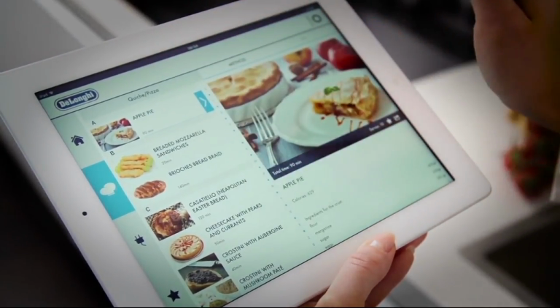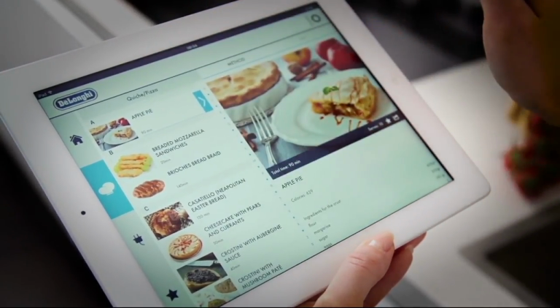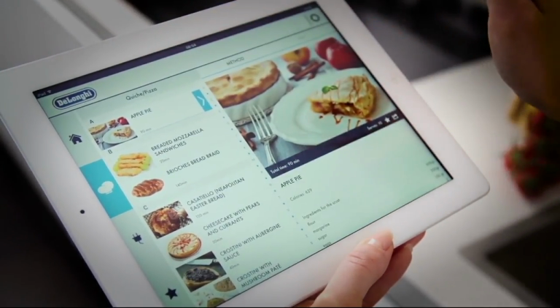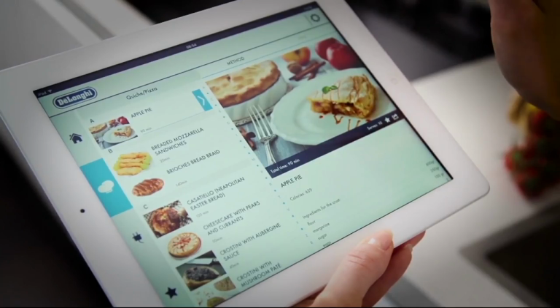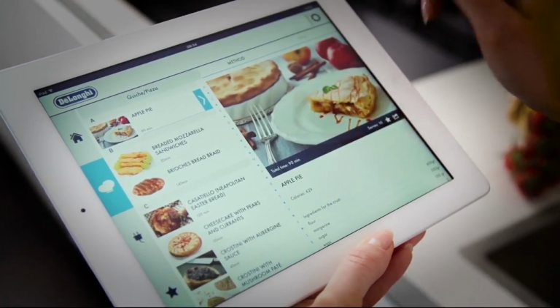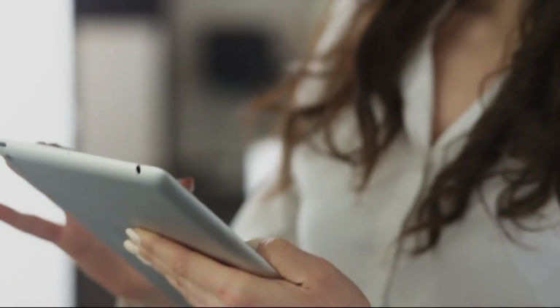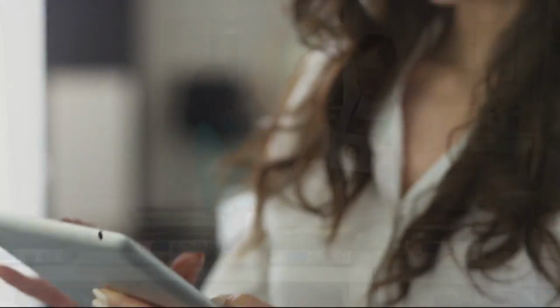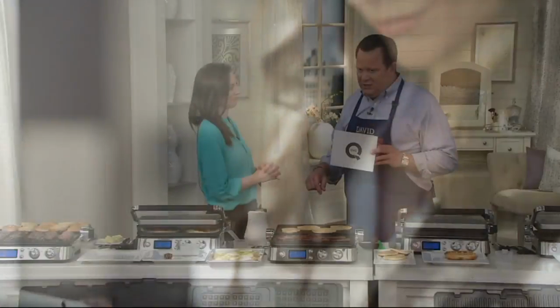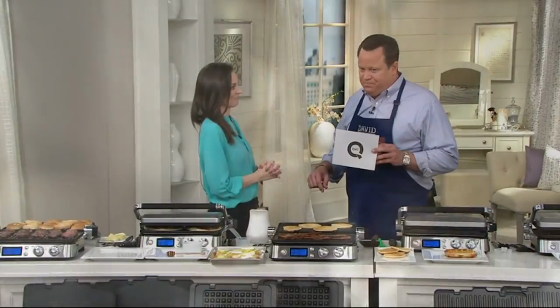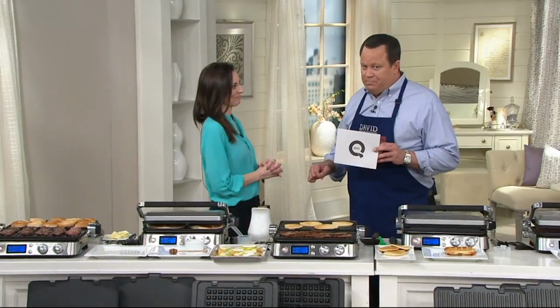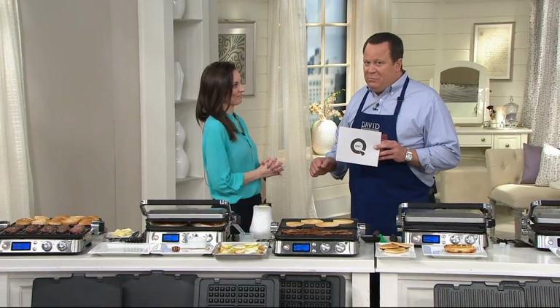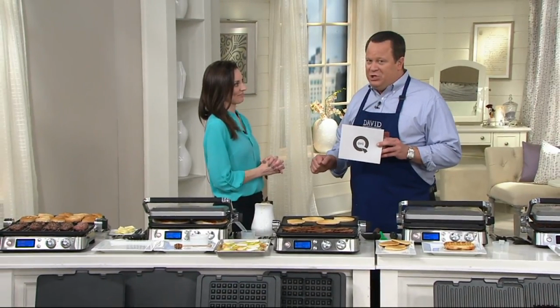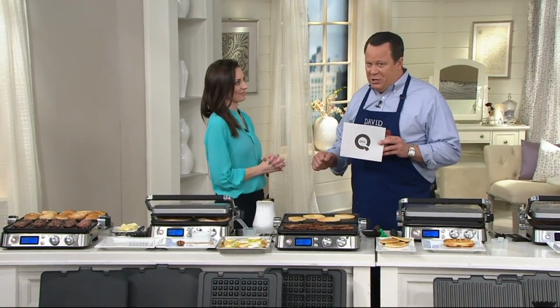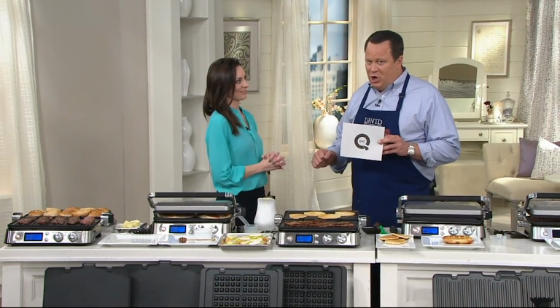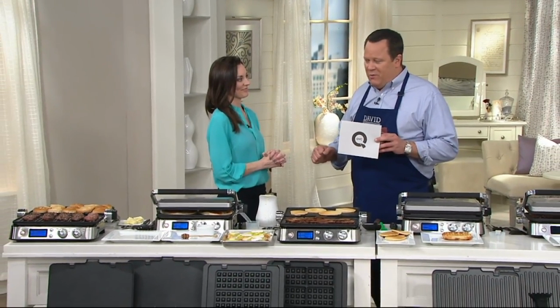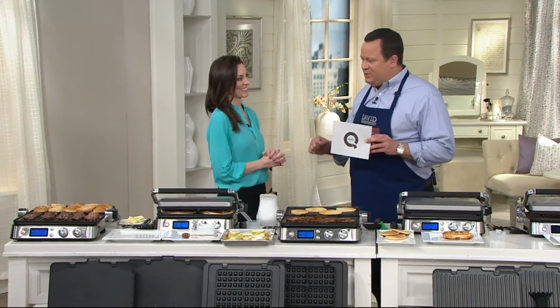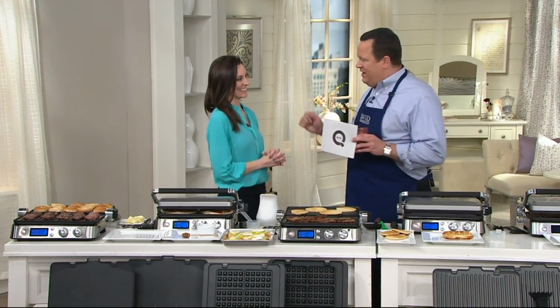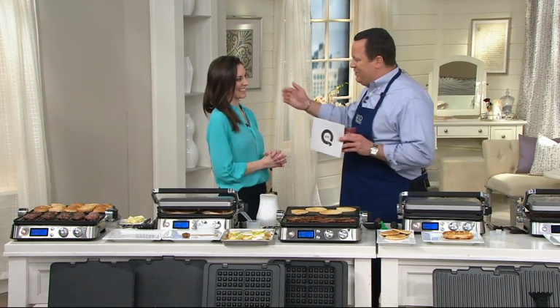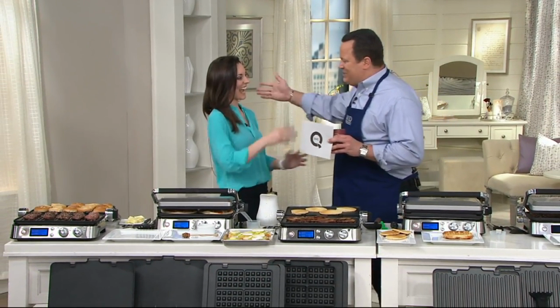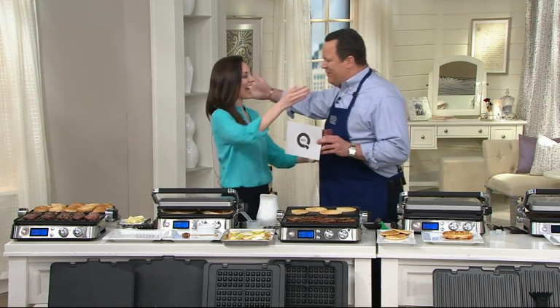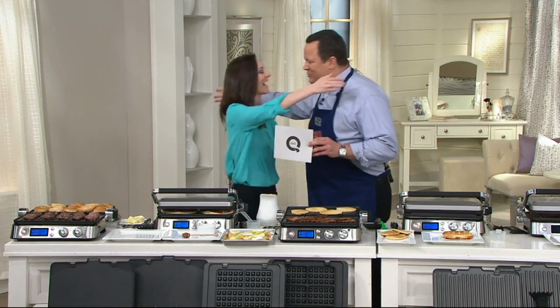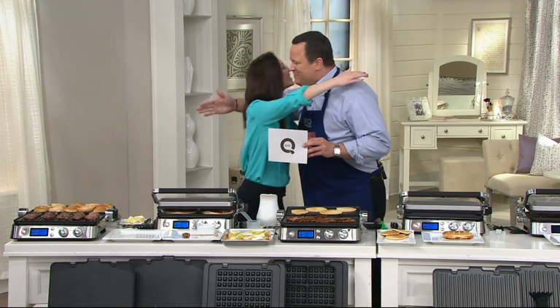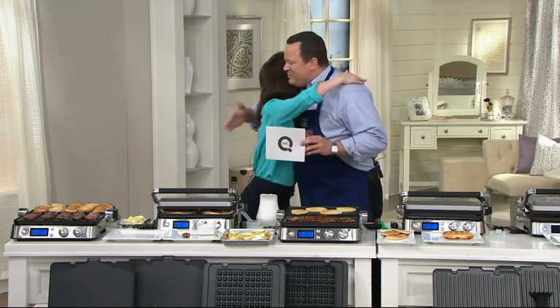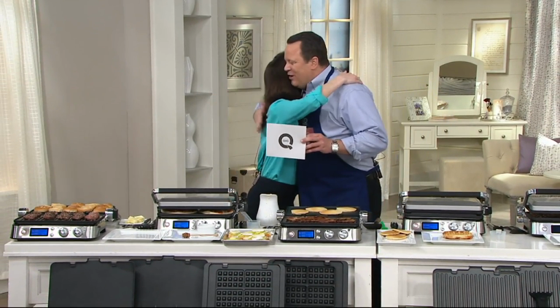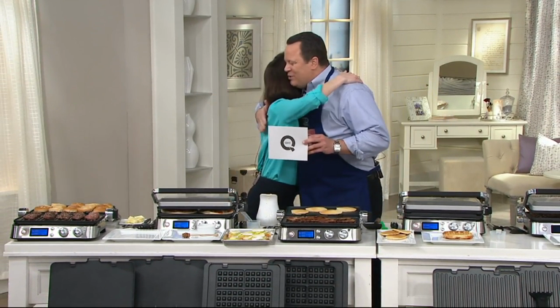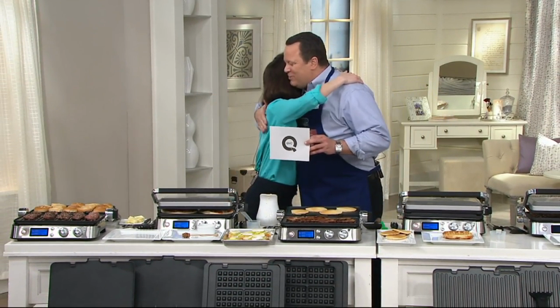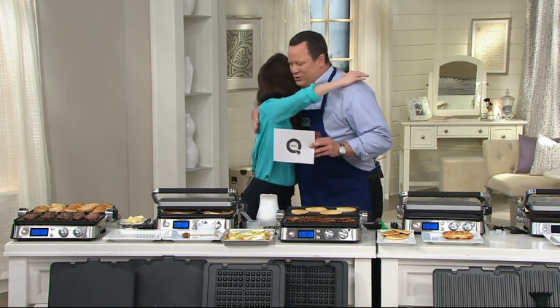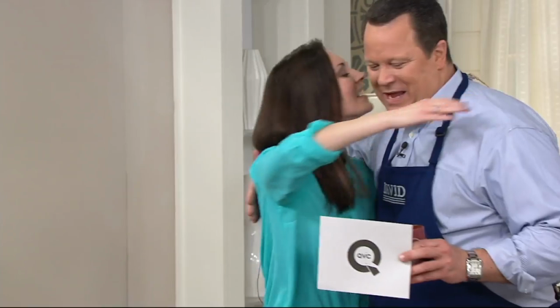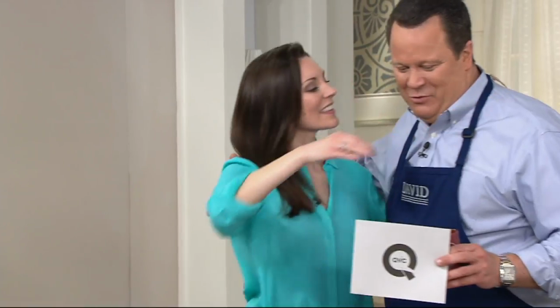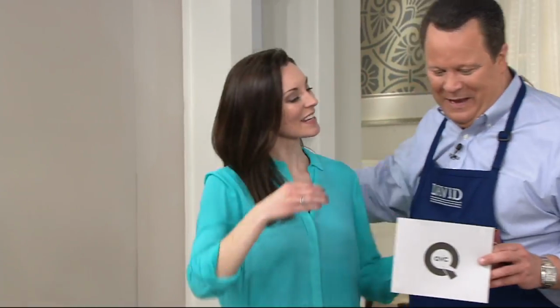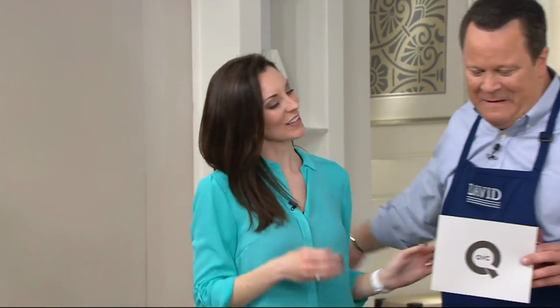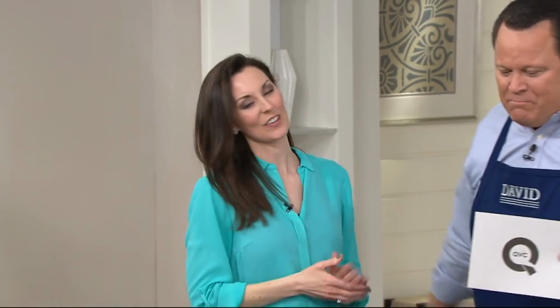Jennifer is back with us — she's our DeLonghi representative. Good to see you, Angel. Always a pleasure to have you back. Thank you.